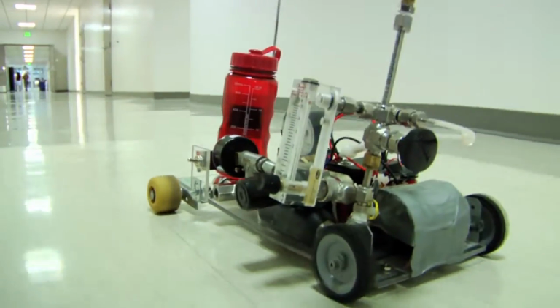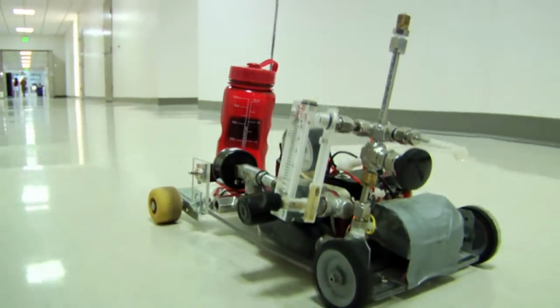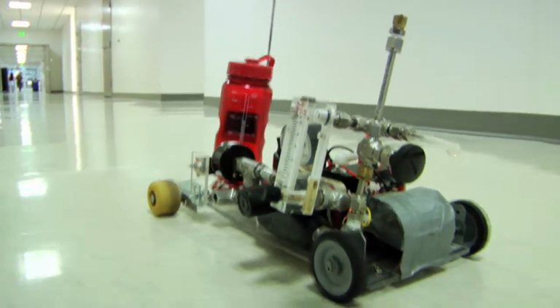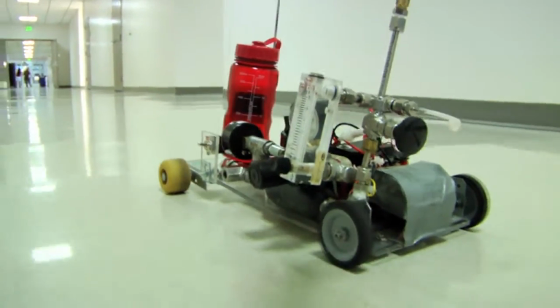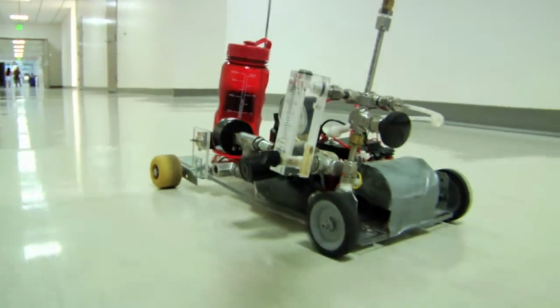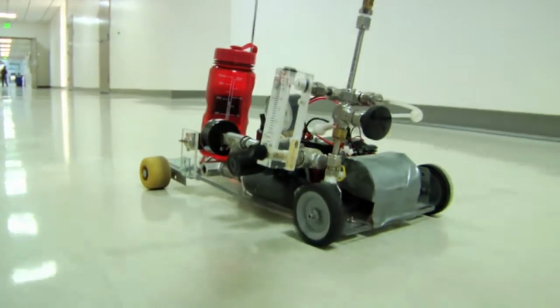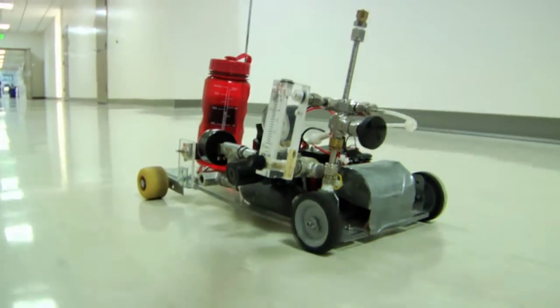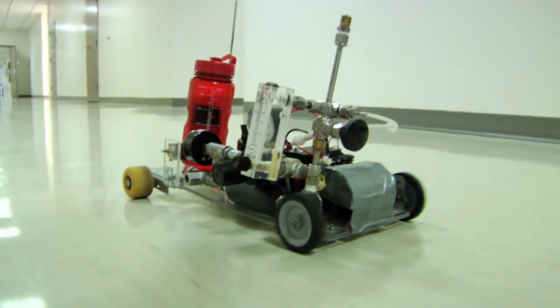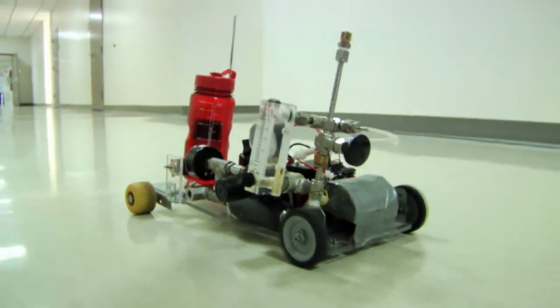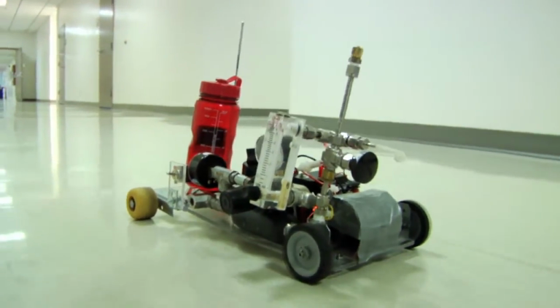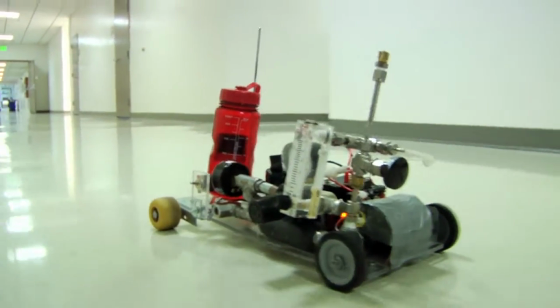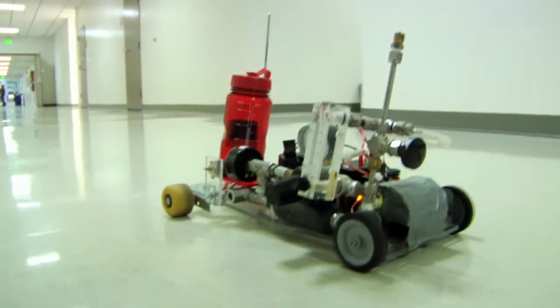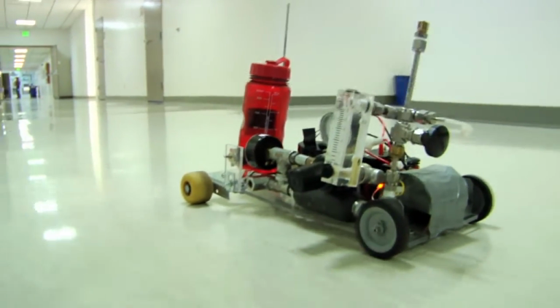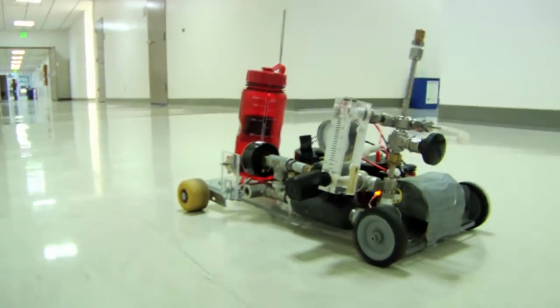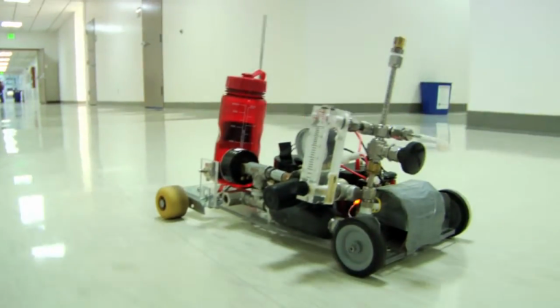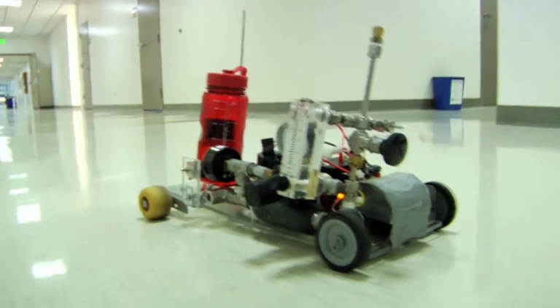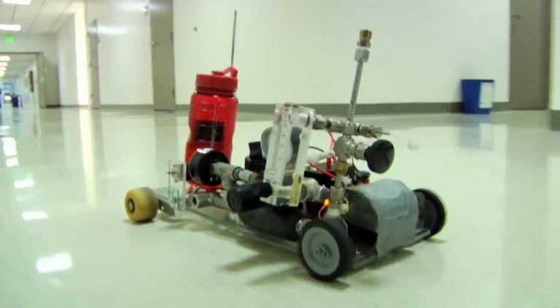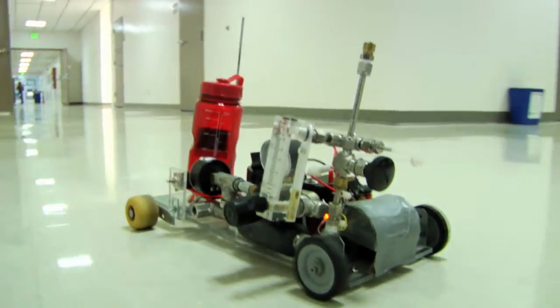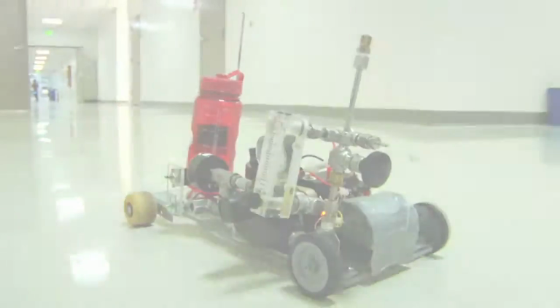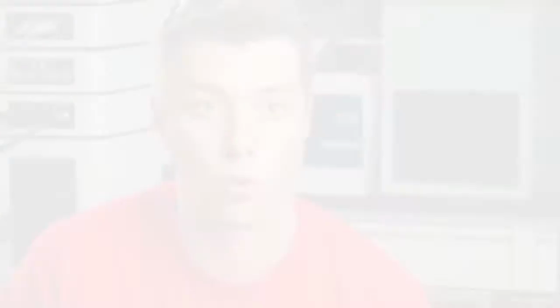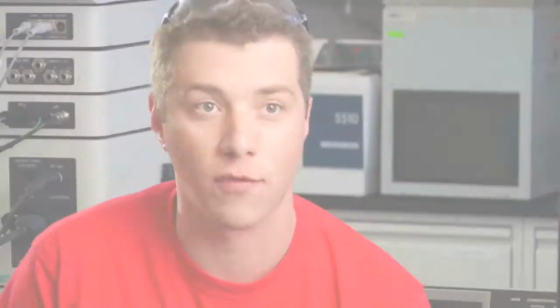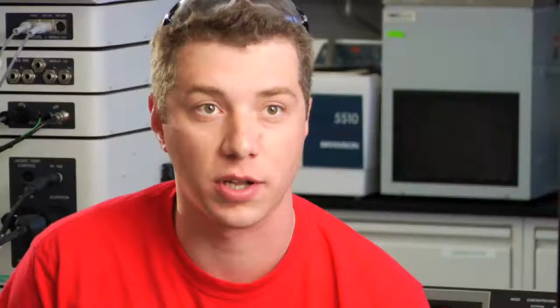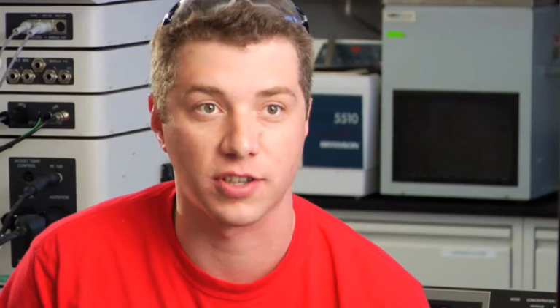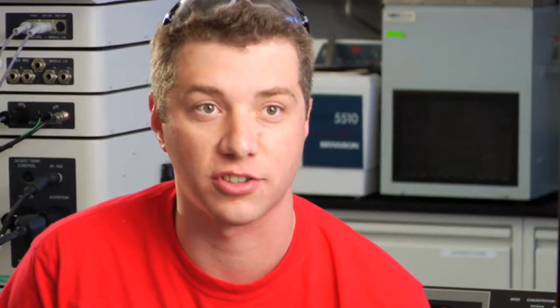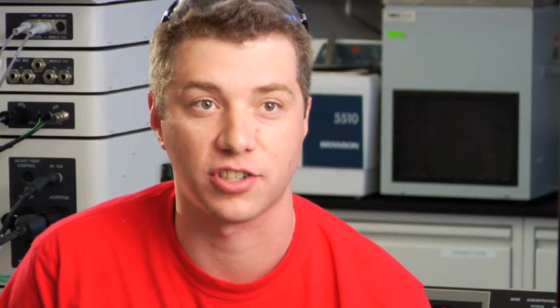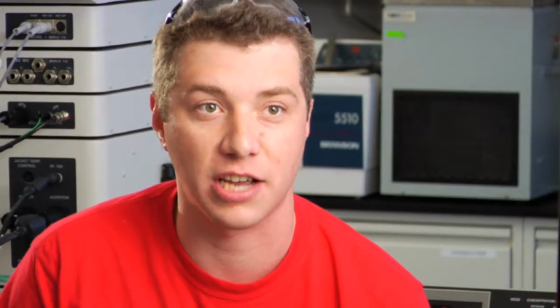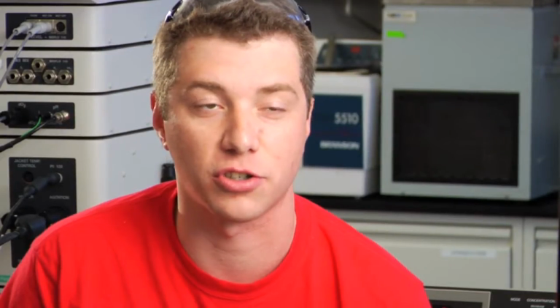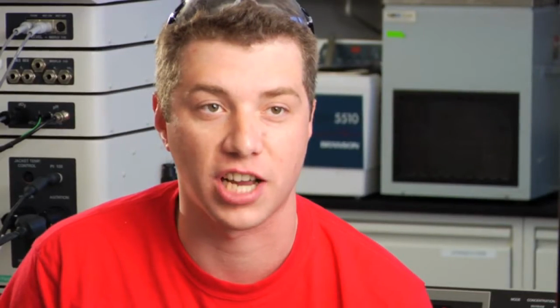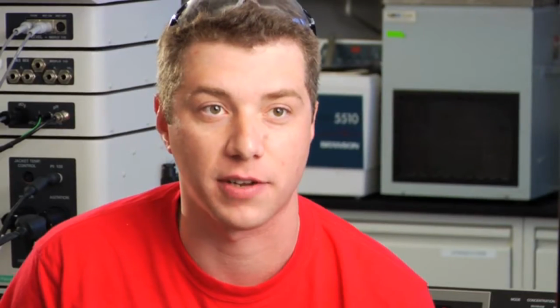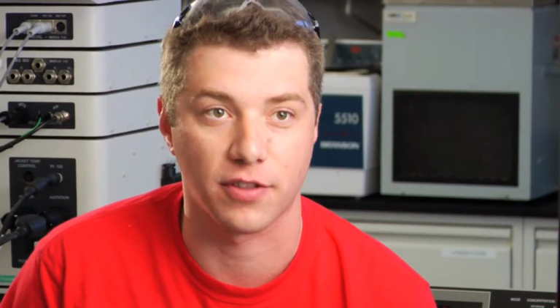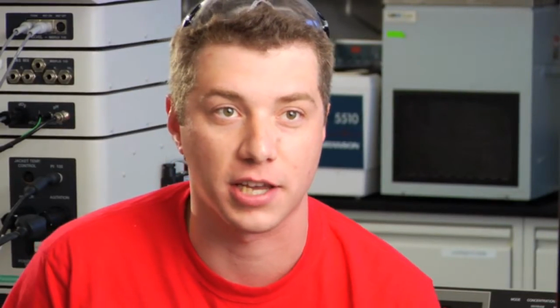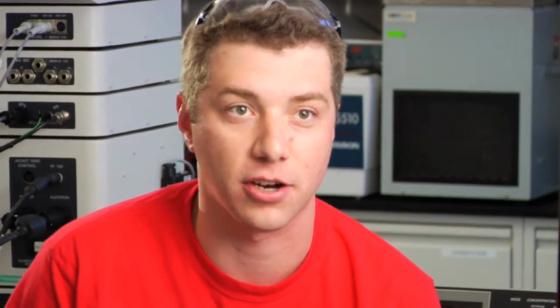This is for all the marbles, essentially. Whoever wins this is the national champion for that year.